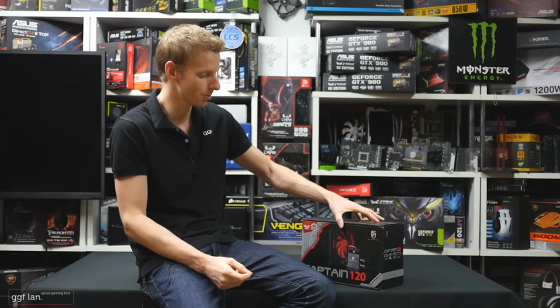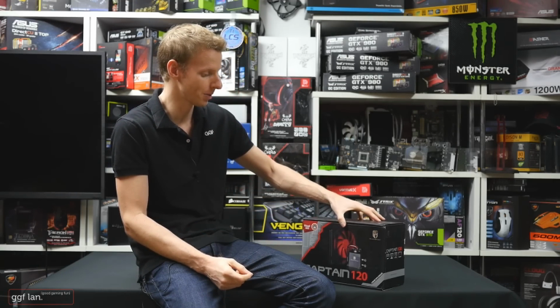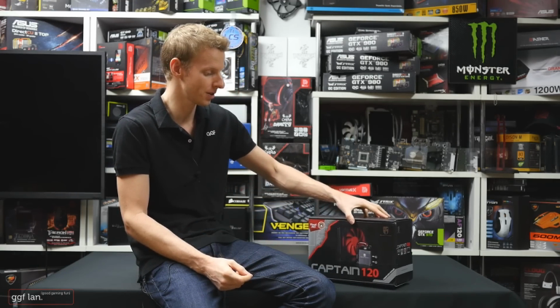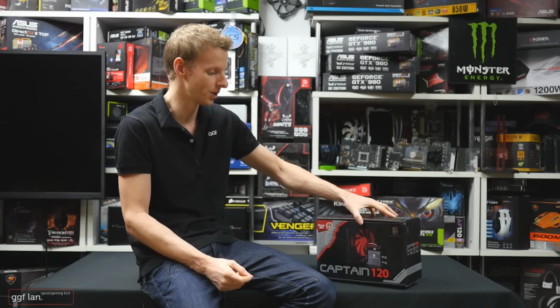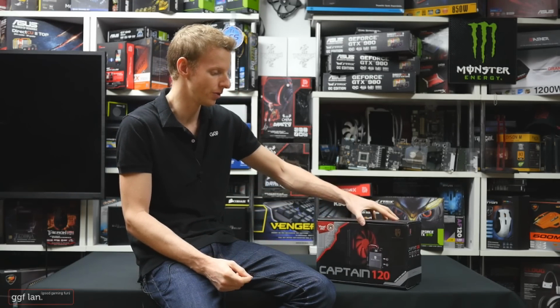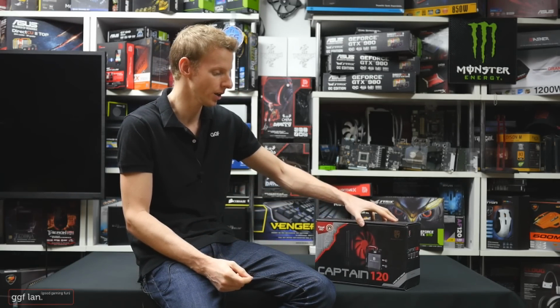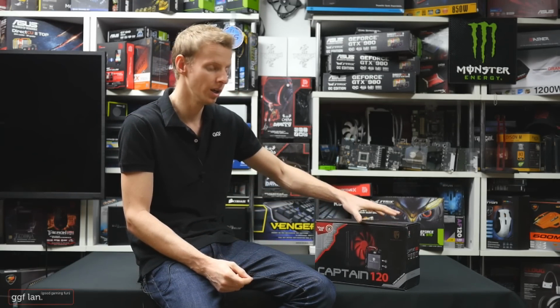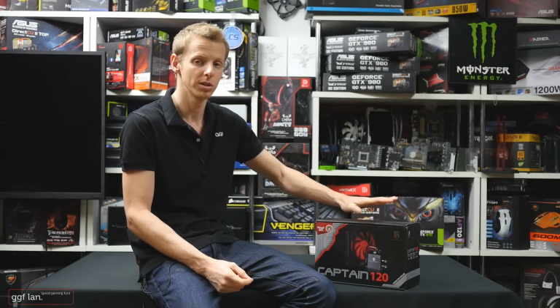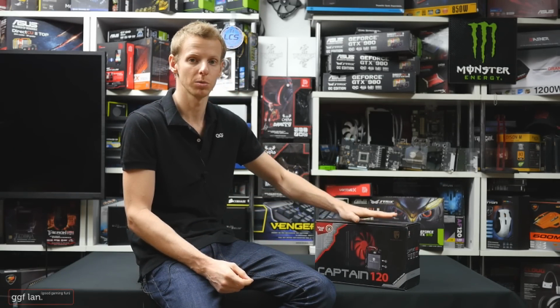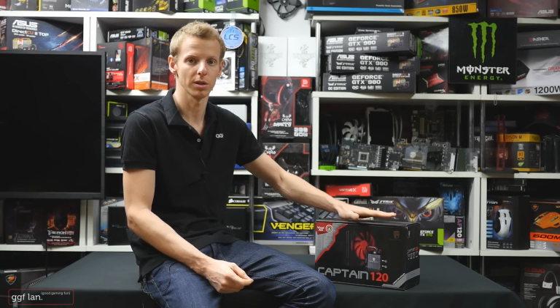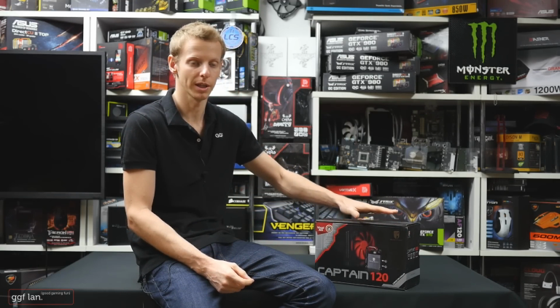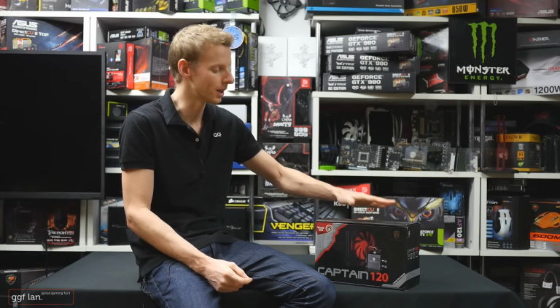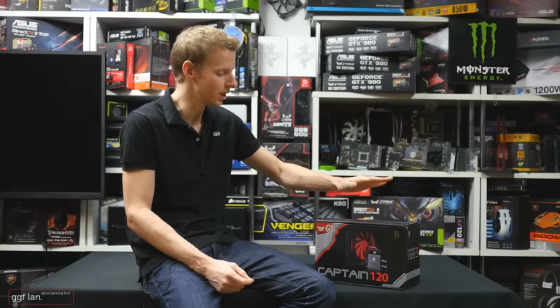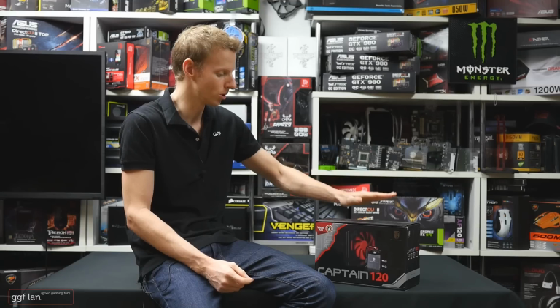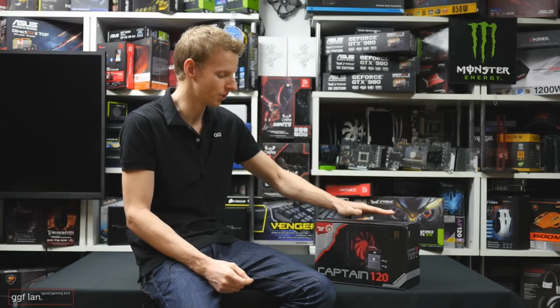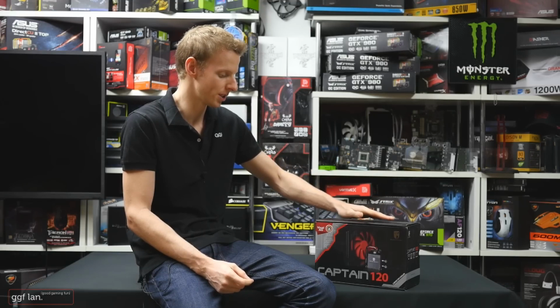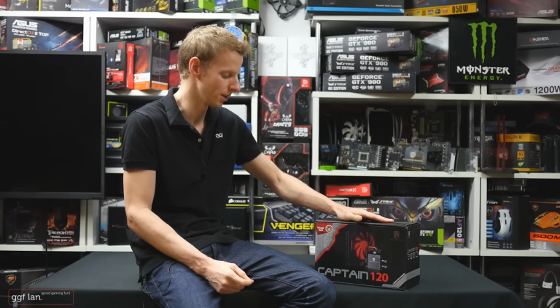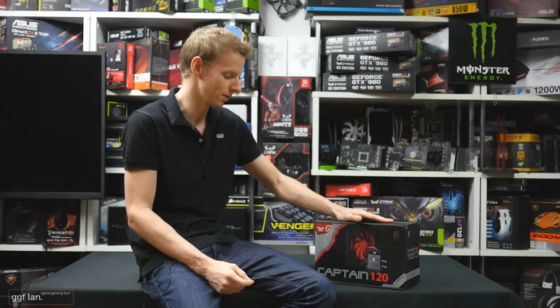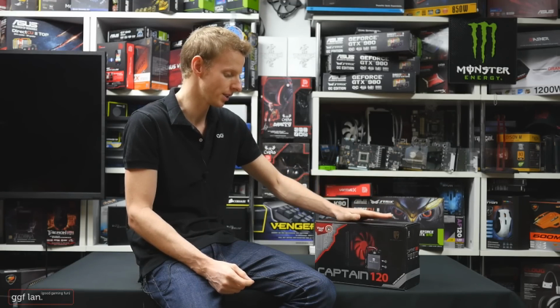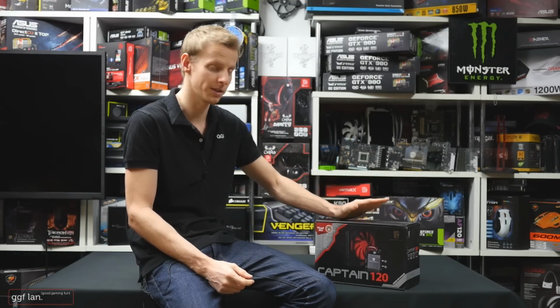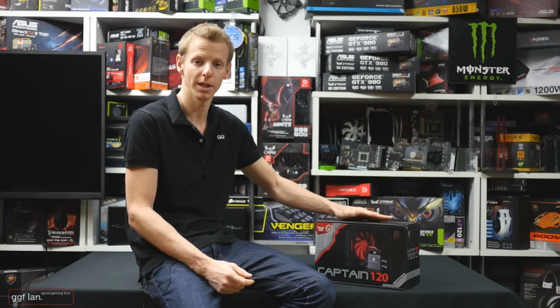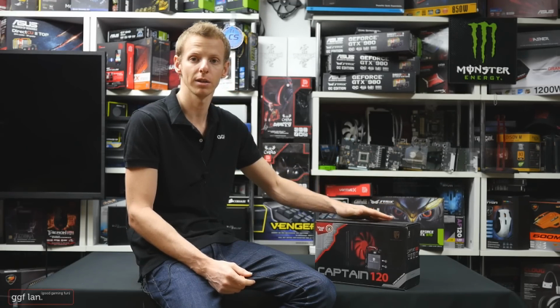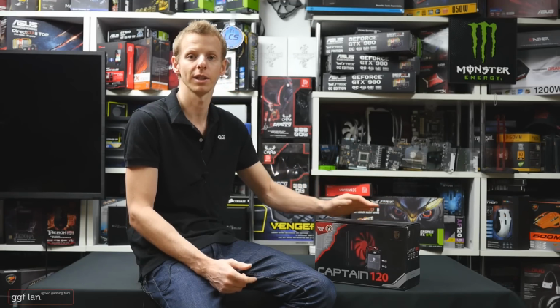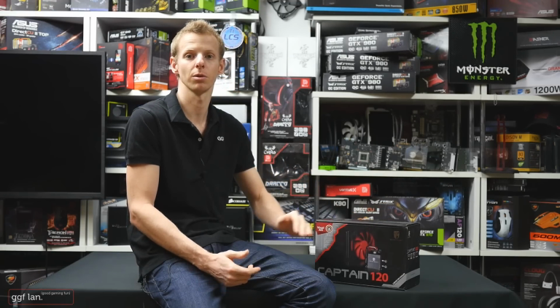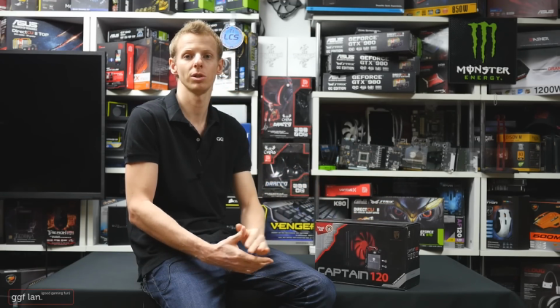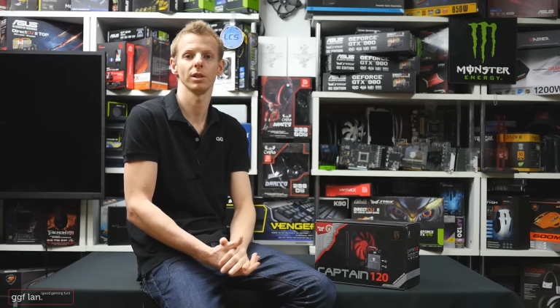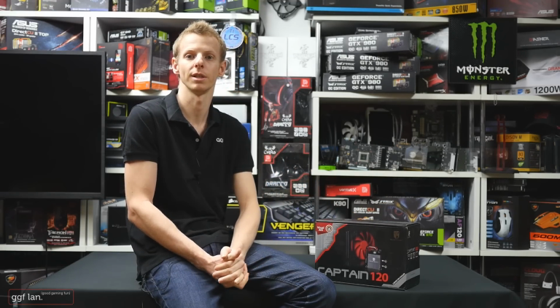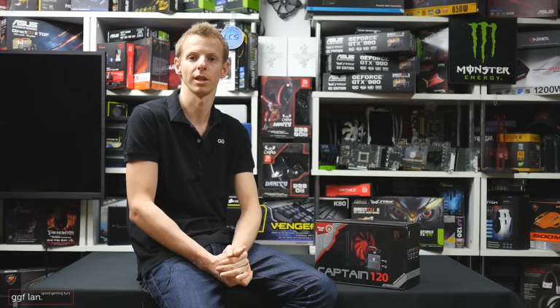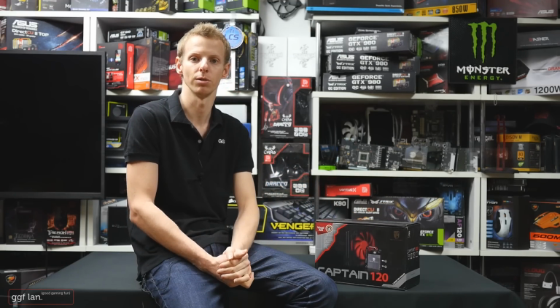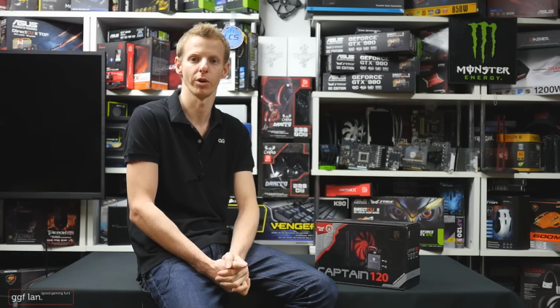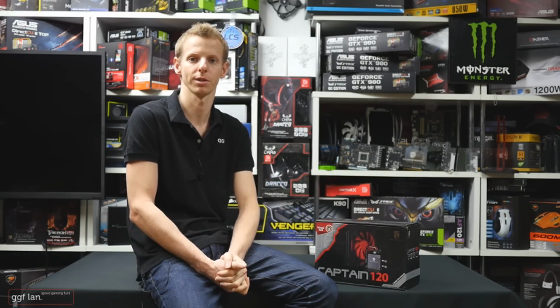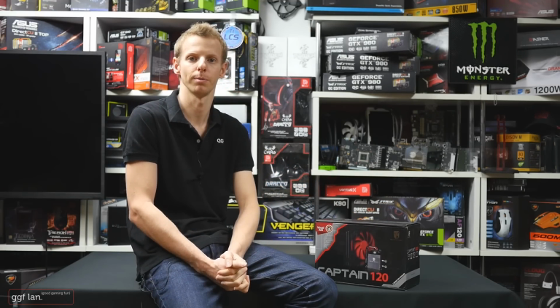That's pretty much it for this video. Just want to thank Deepcool for sending this out — thanks for watching, and stay tuned for next time.